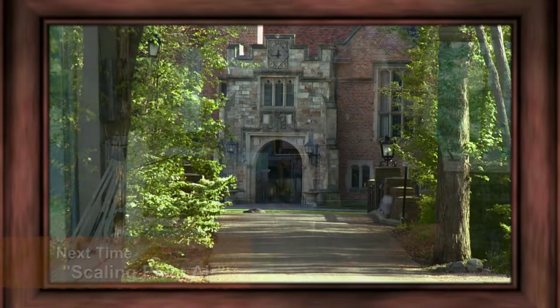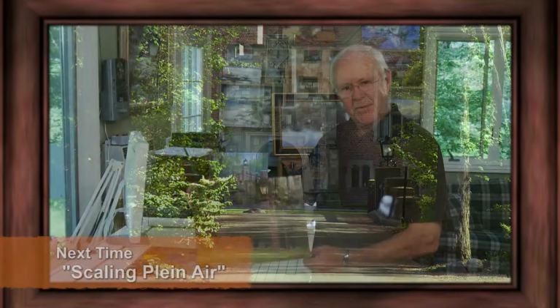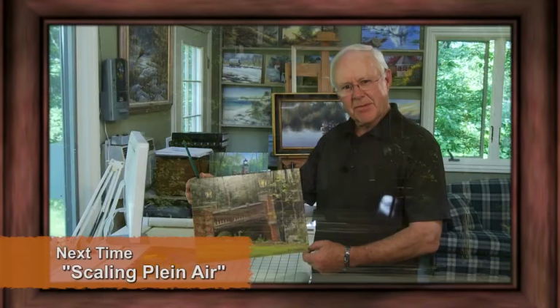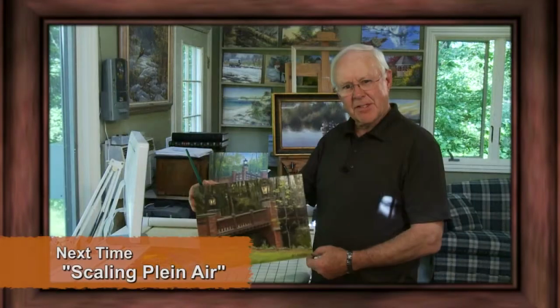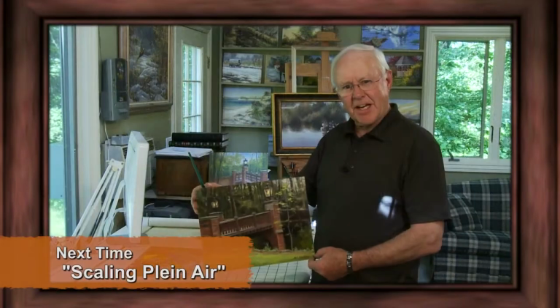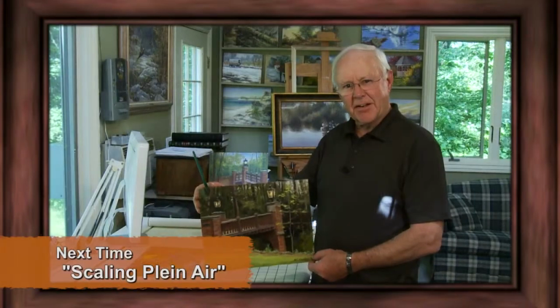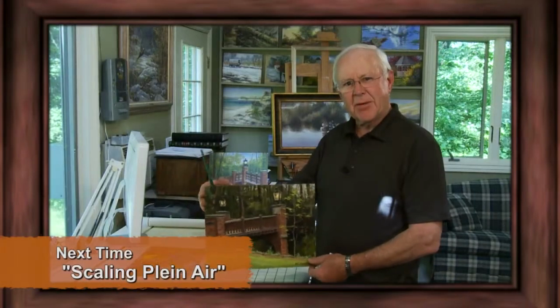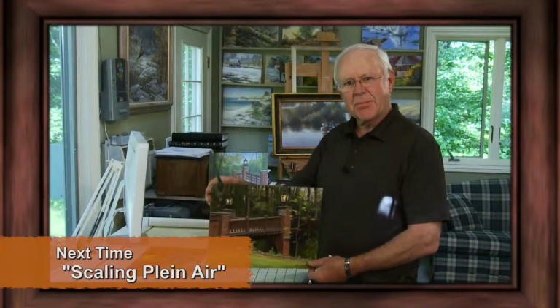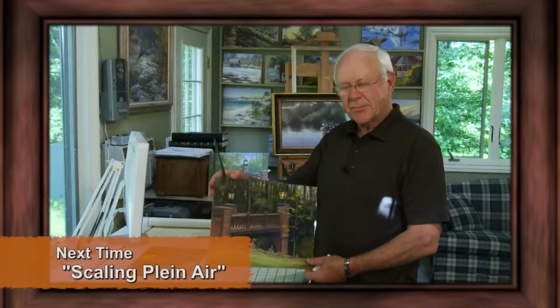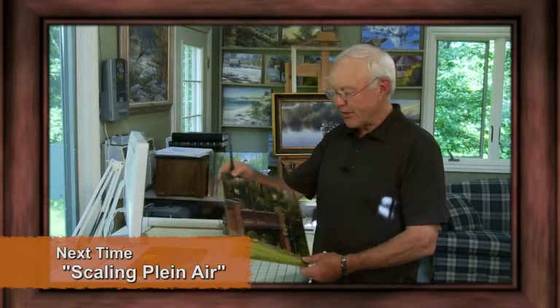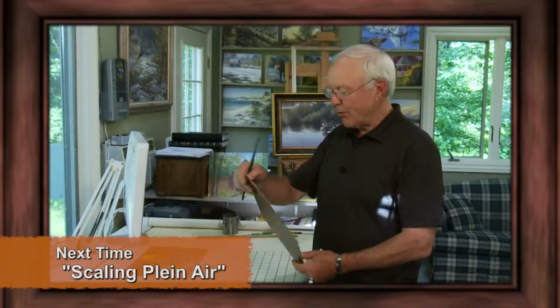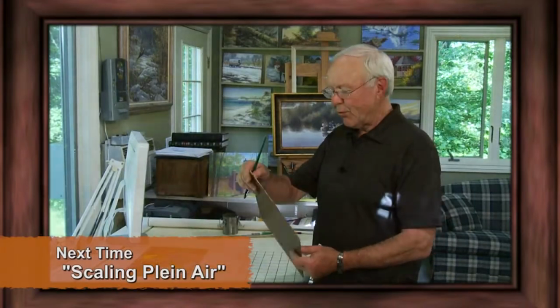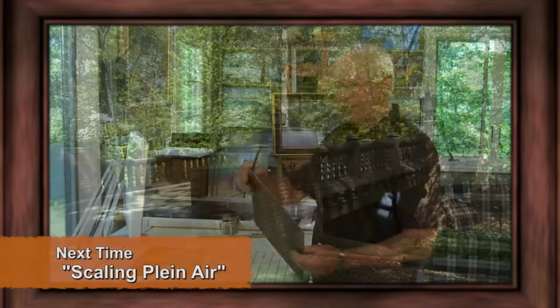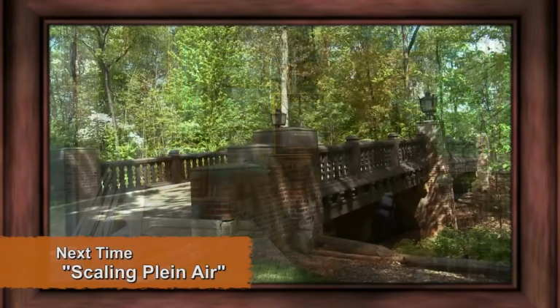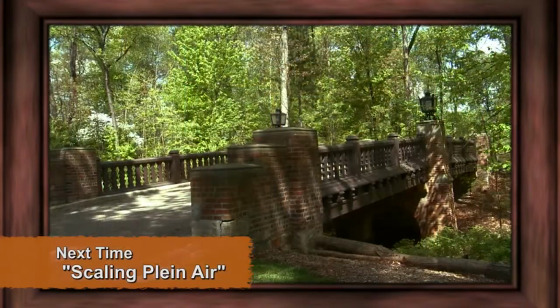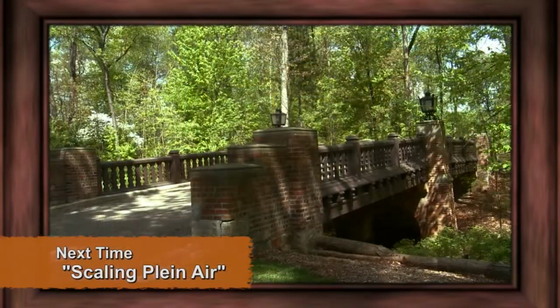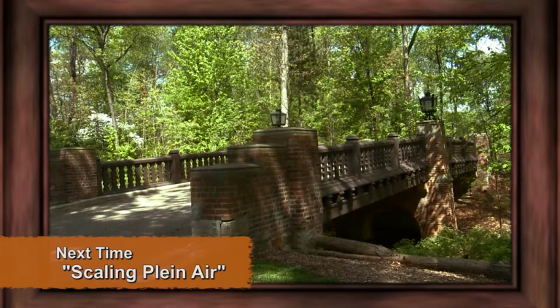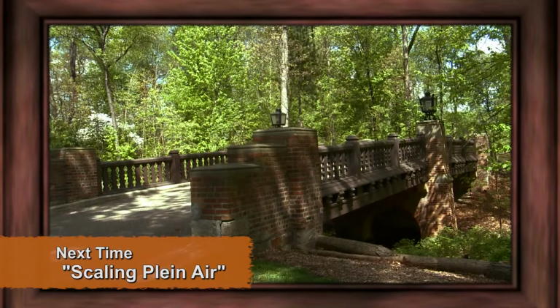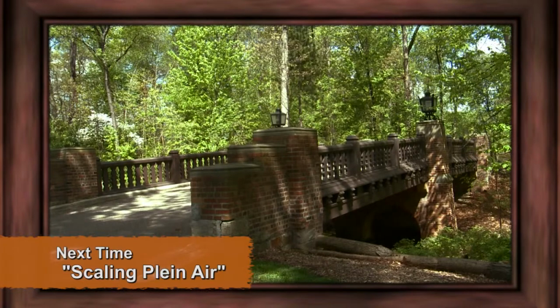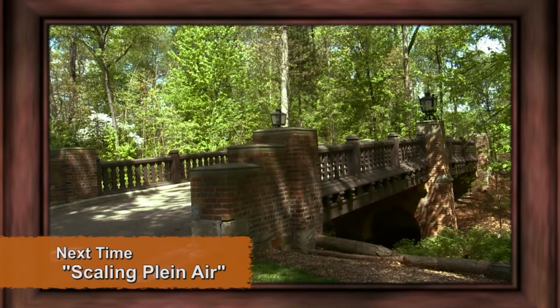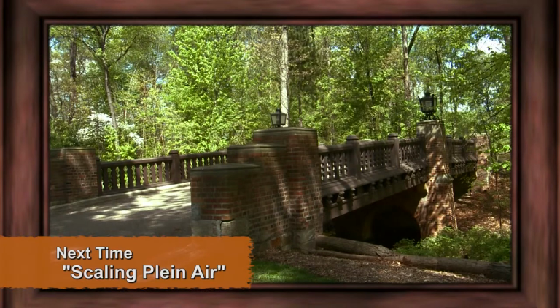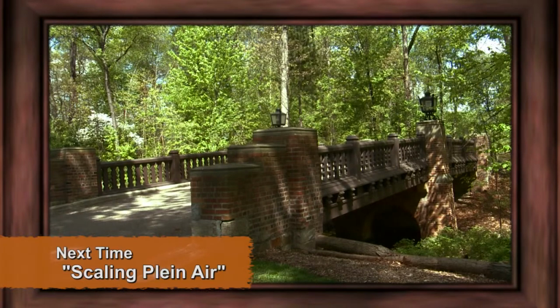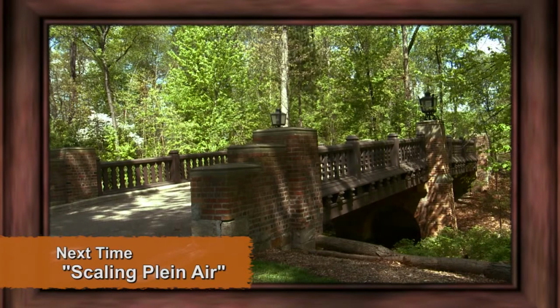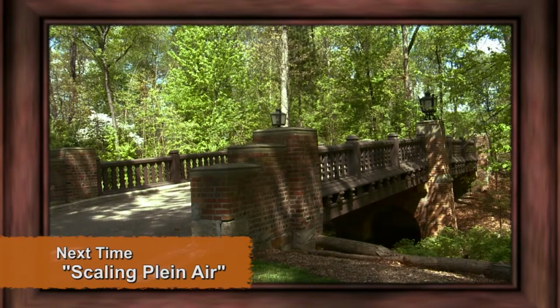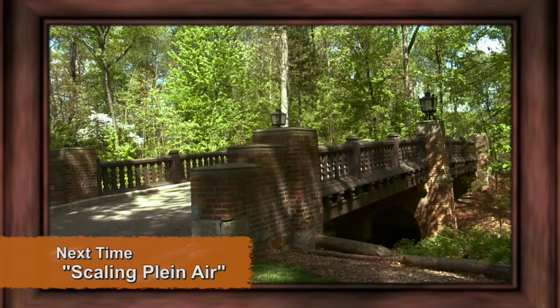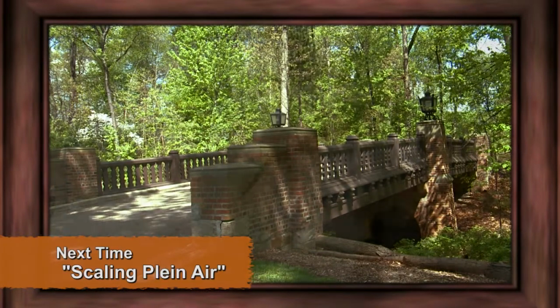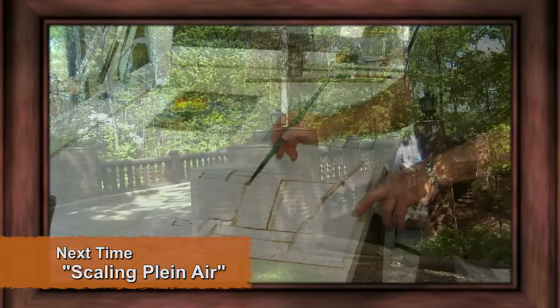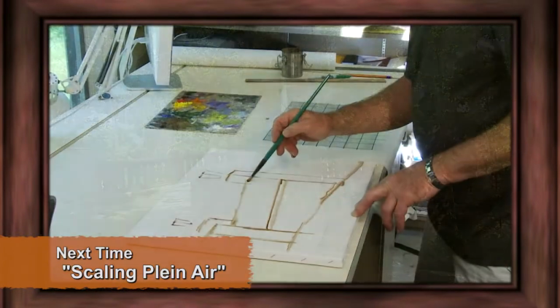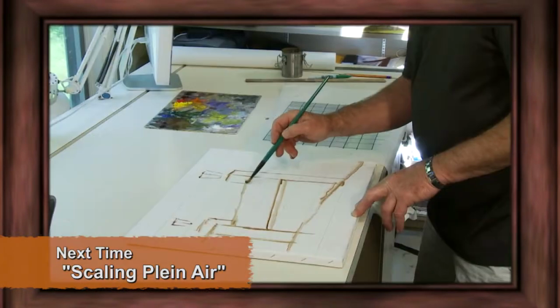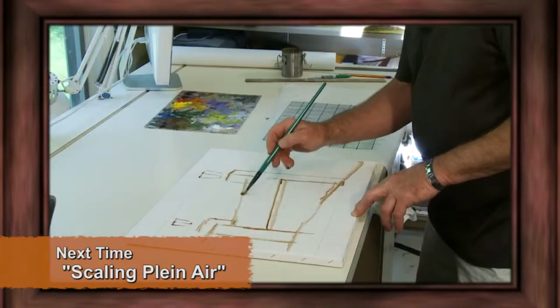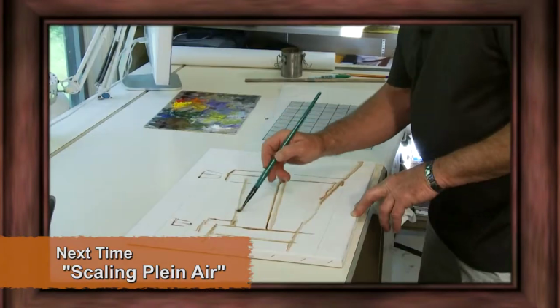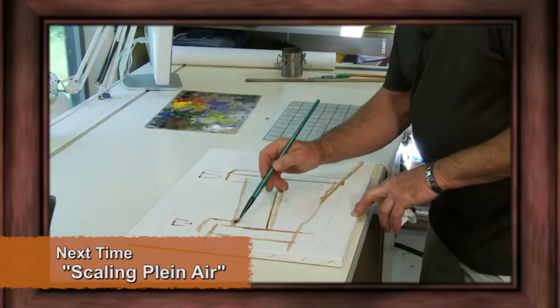Join me next time on Your Brush with Nature for another fun and informative painting adventure.